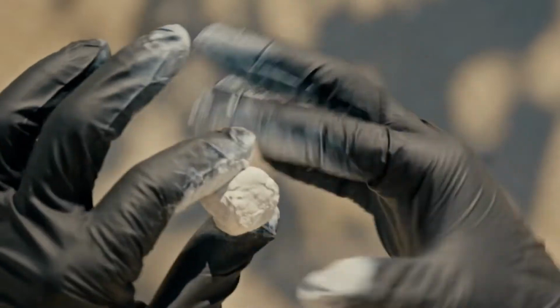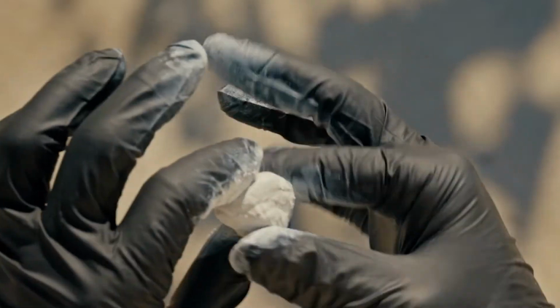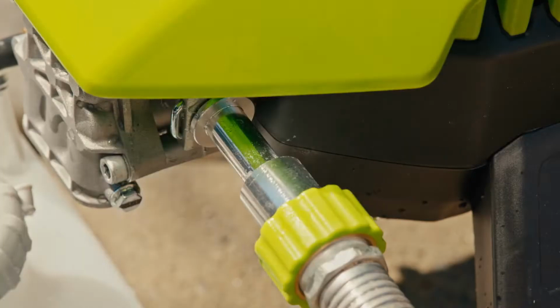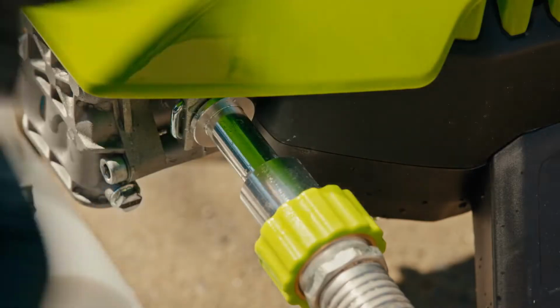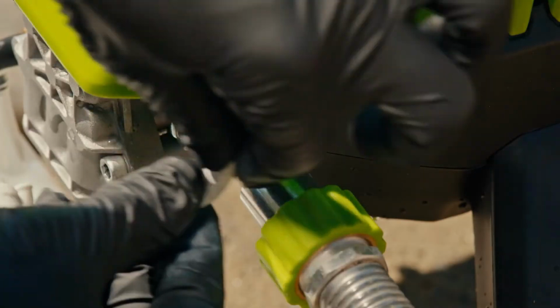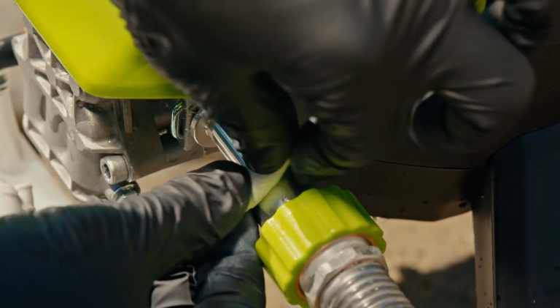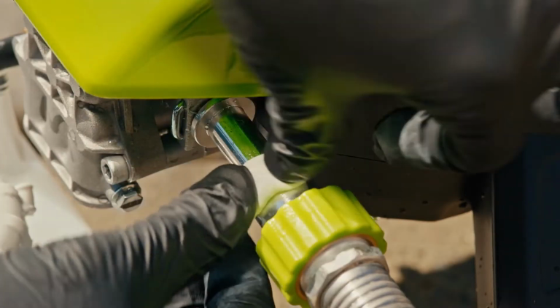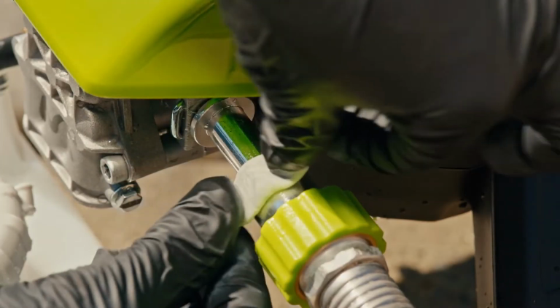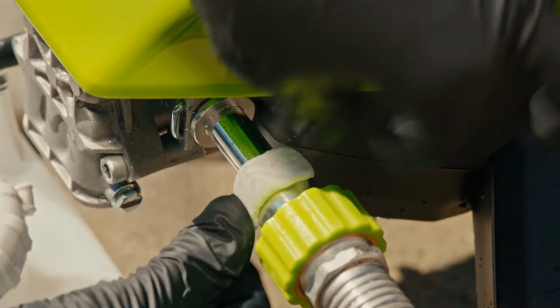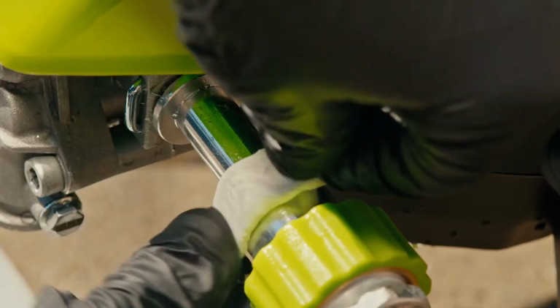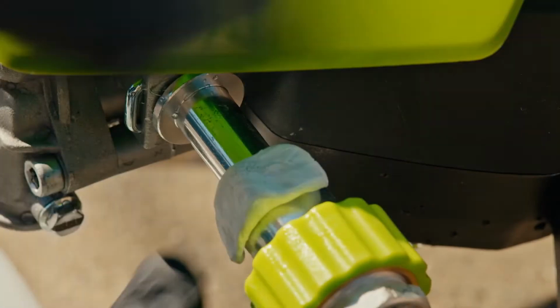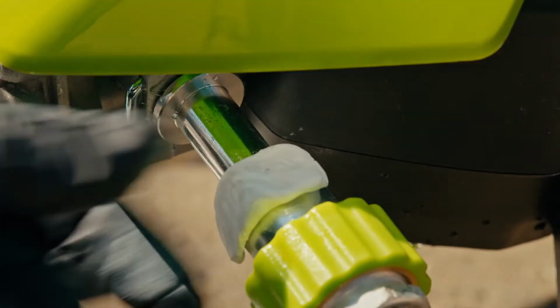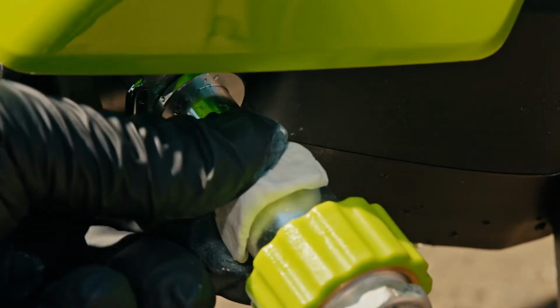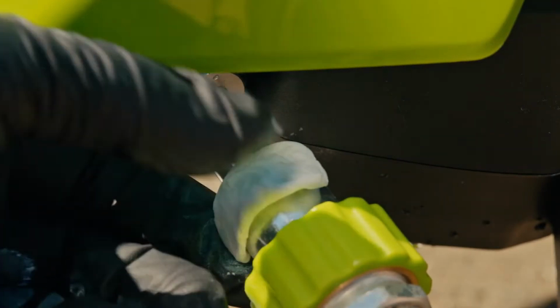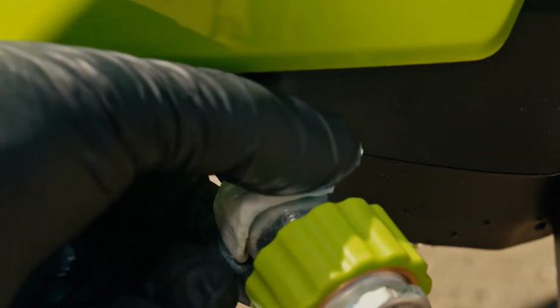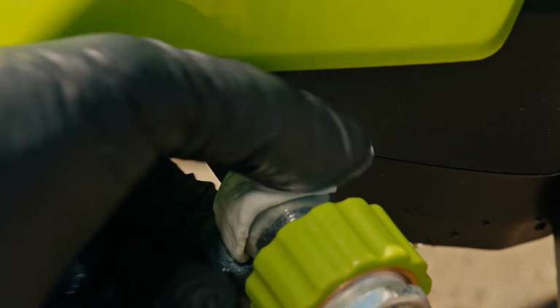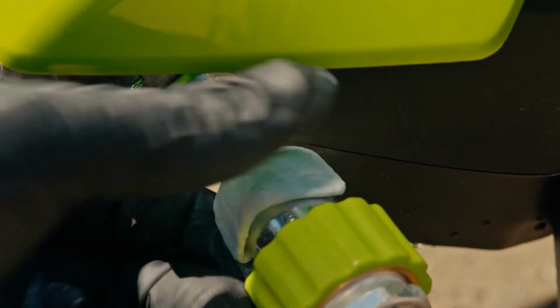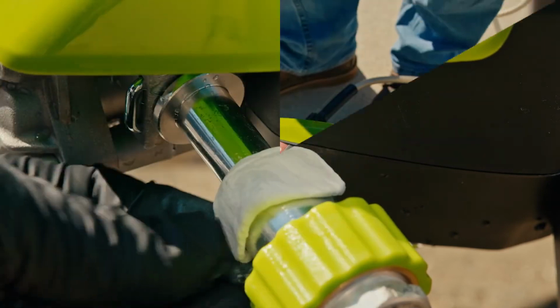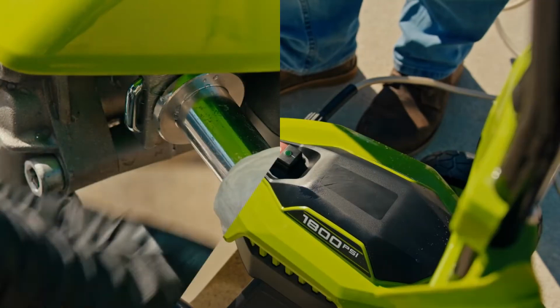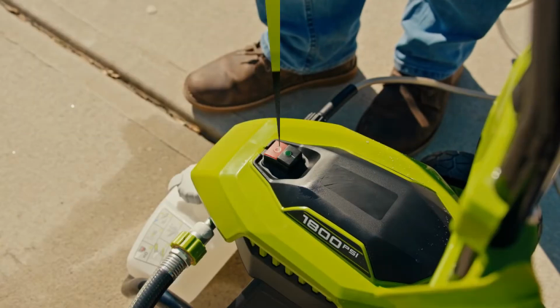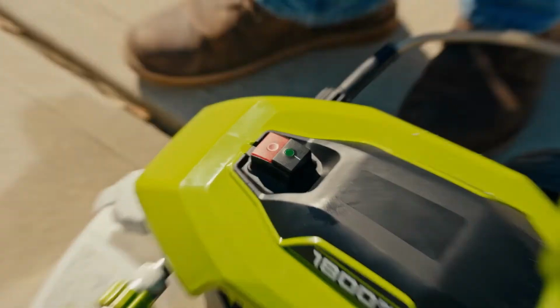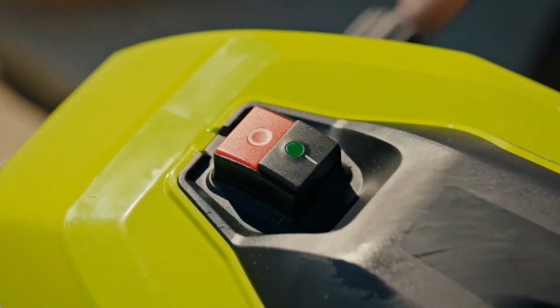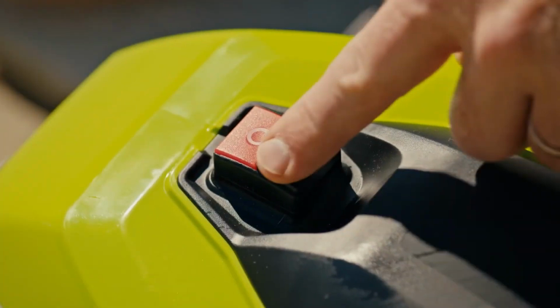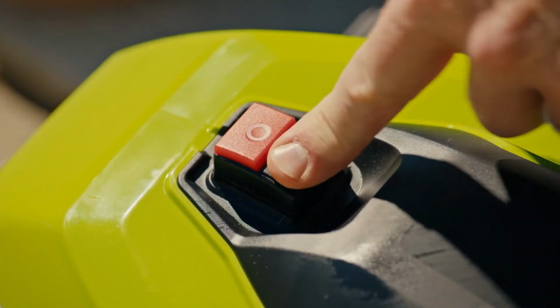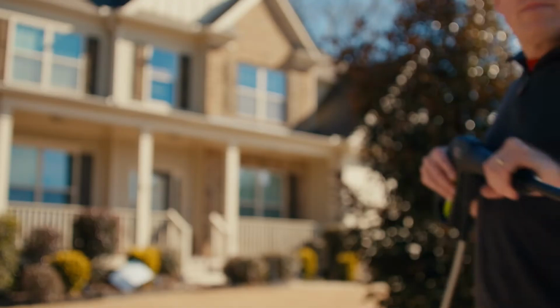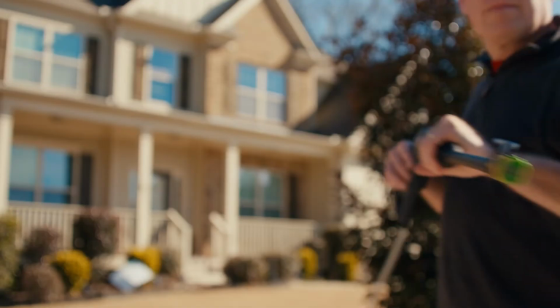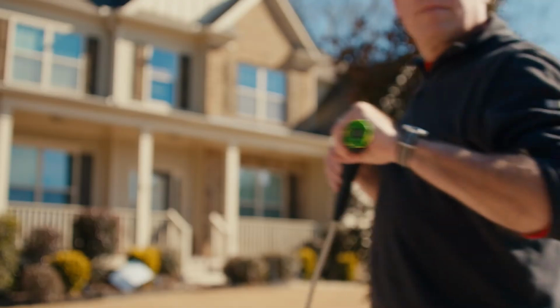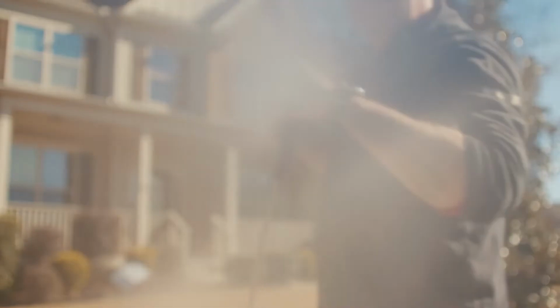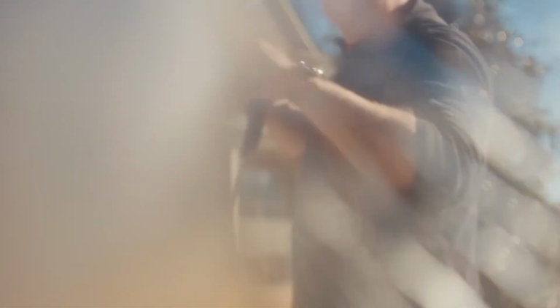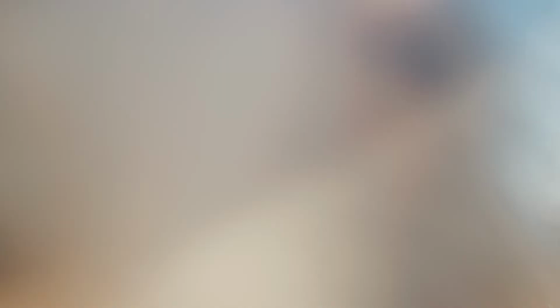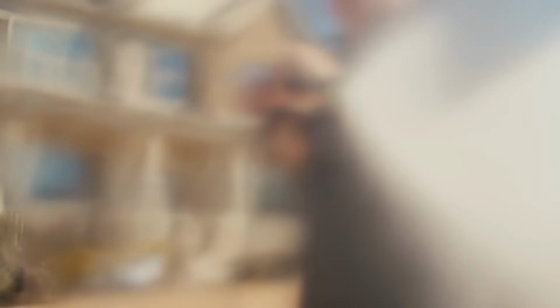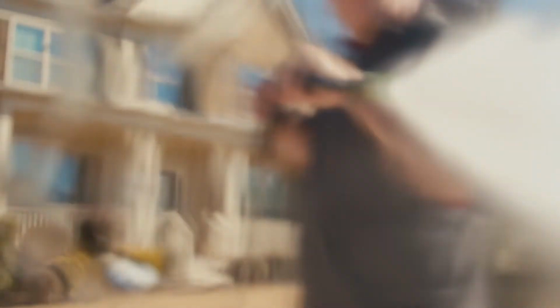Then apply it to the leaking area, filling any cracks. In just an hour, it'll be completely cured and ready to go full blast.